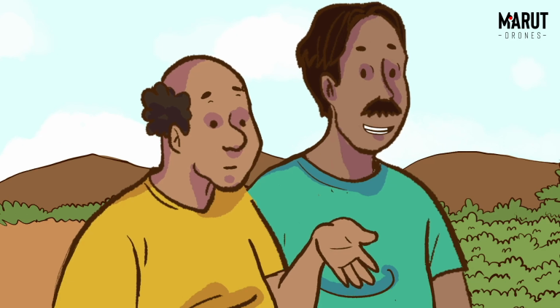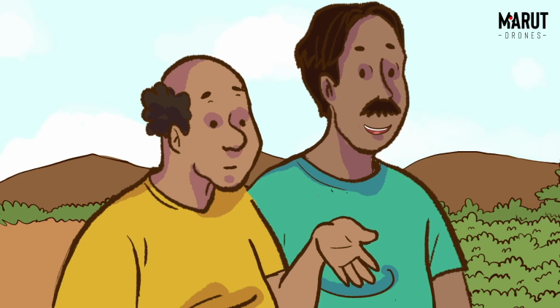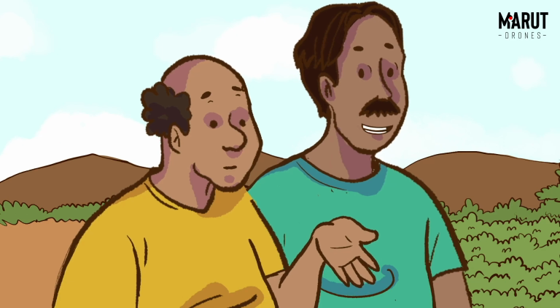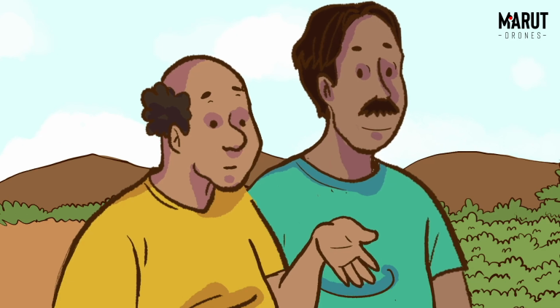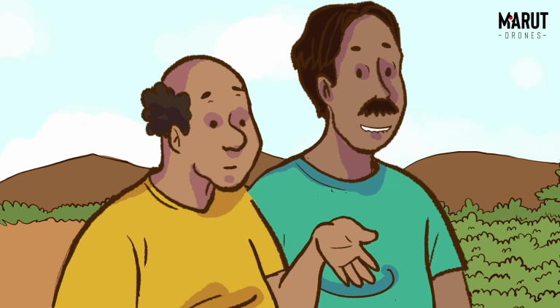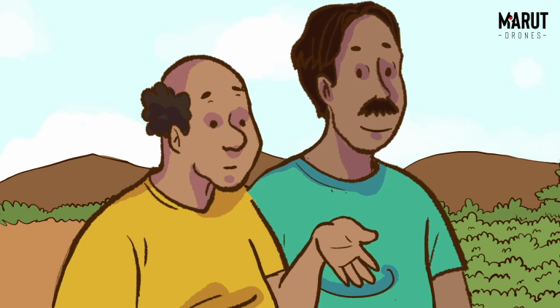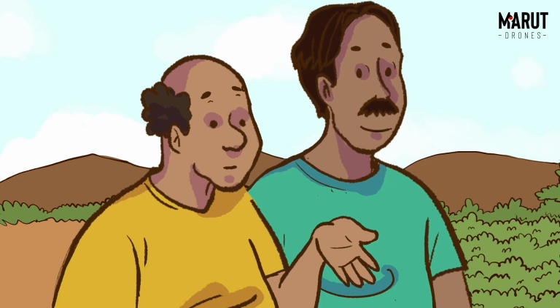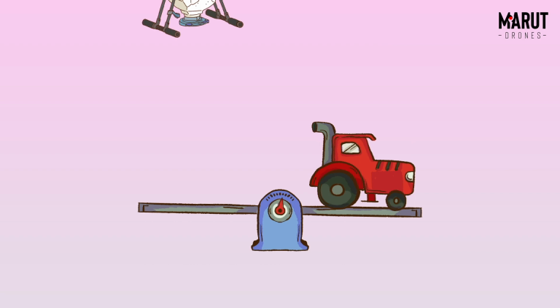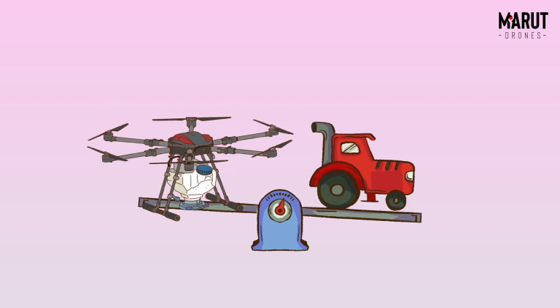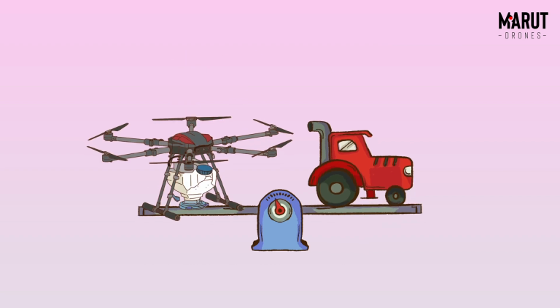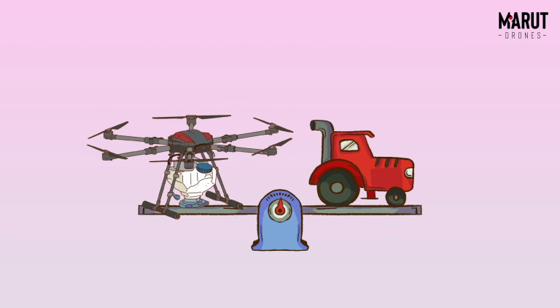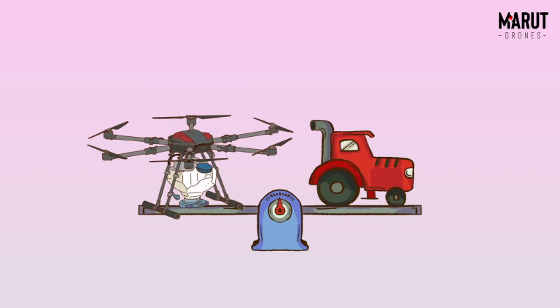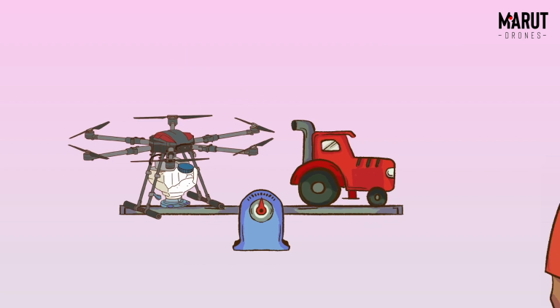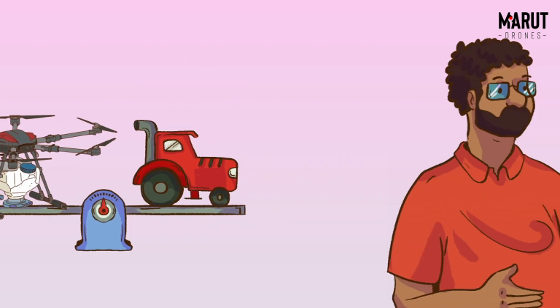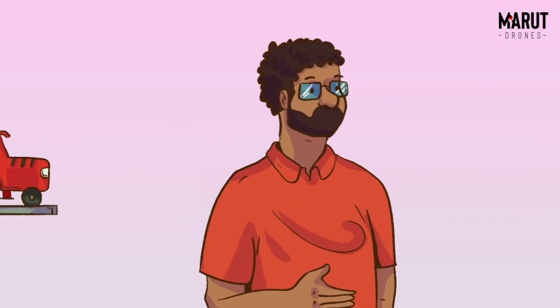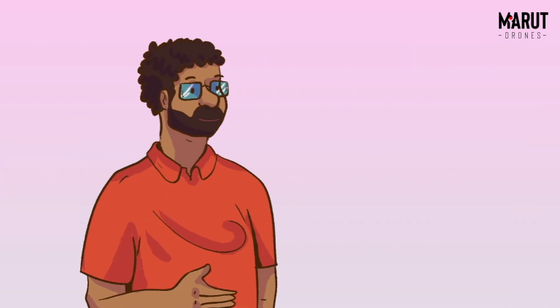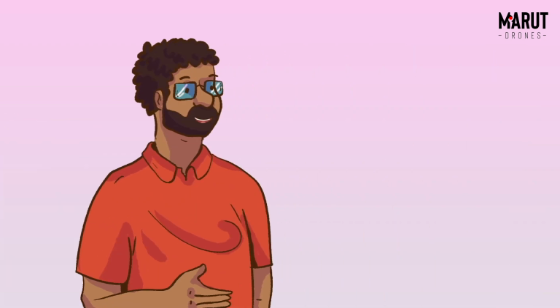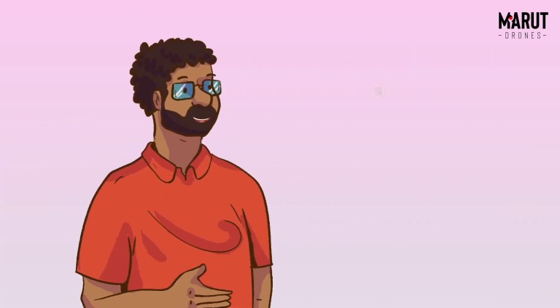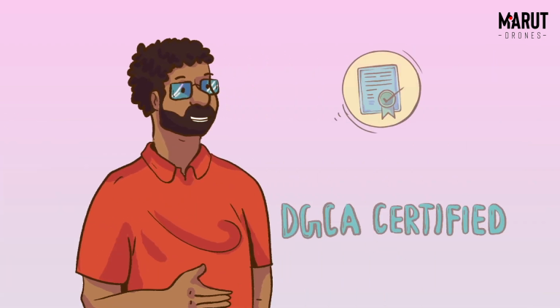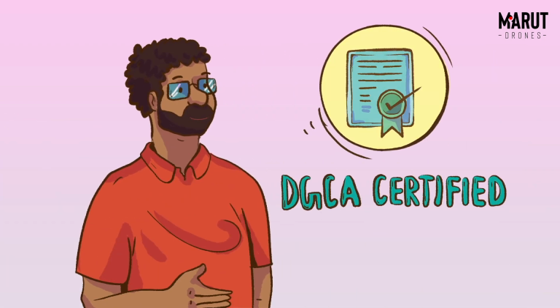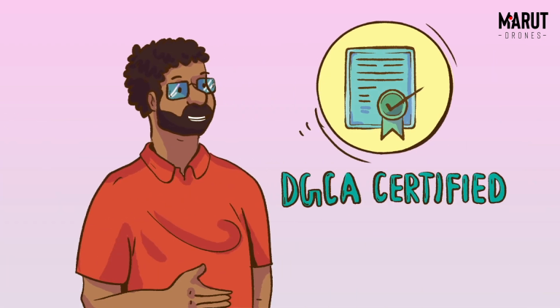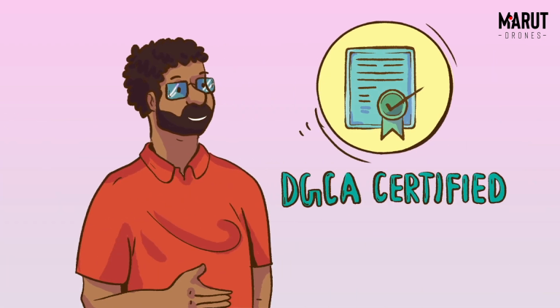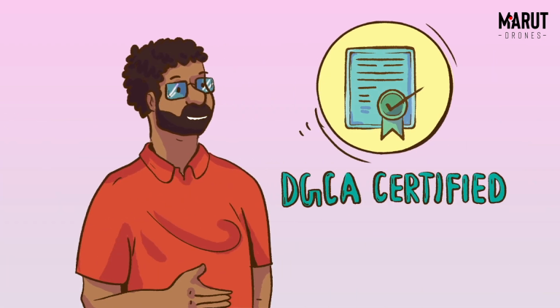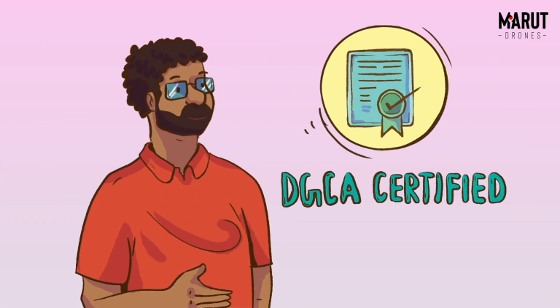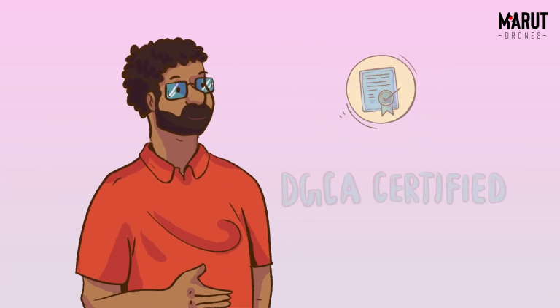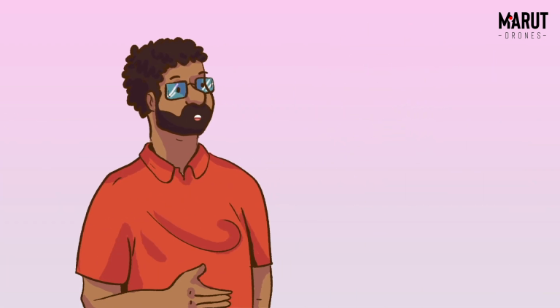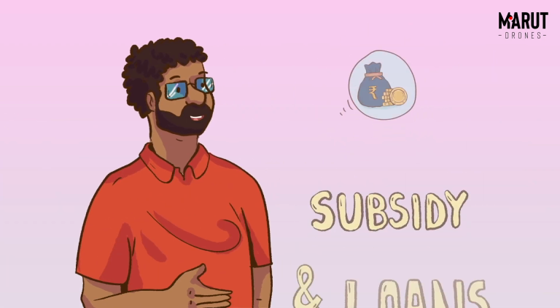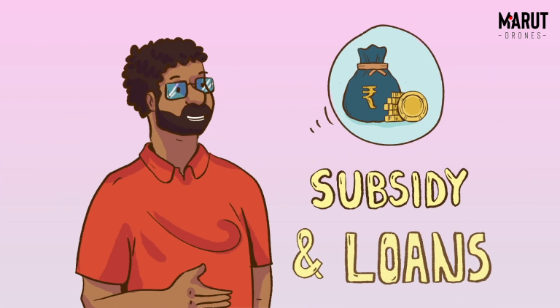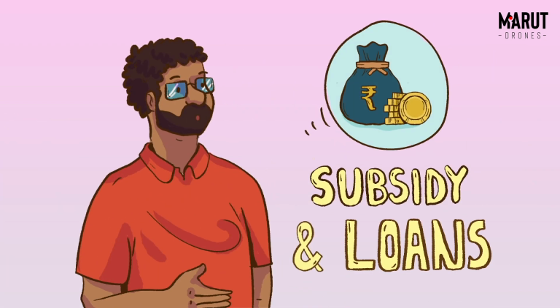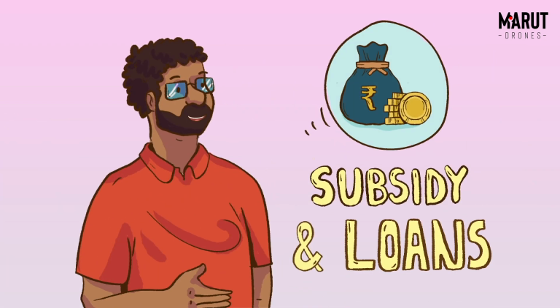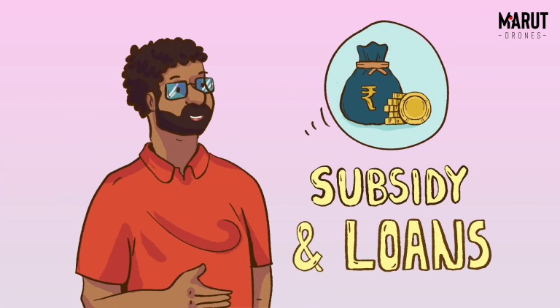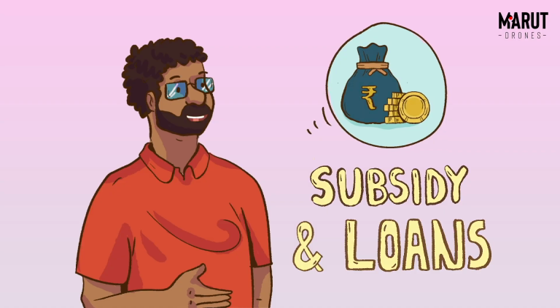But it must be expensive. Same as a tractor. Plus, Marut drone is DGCA certified so you can get a good subsidy on it.